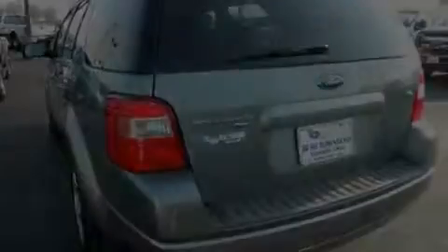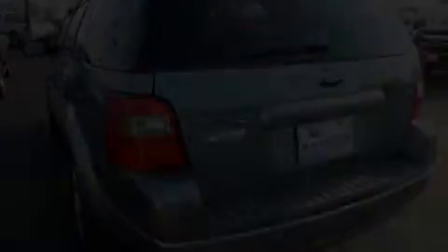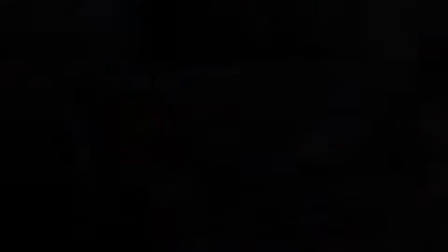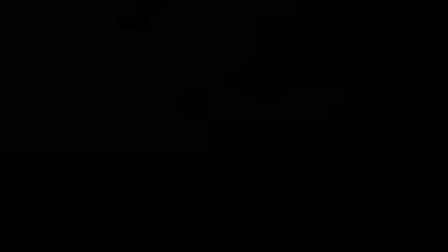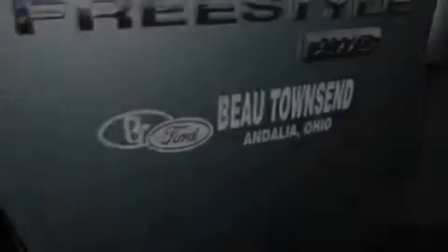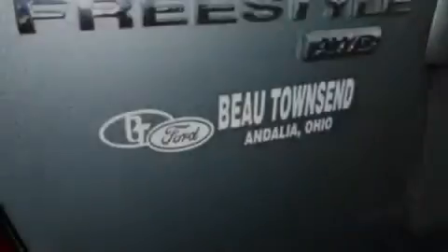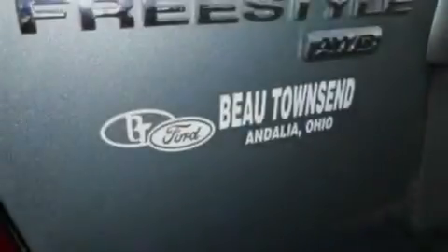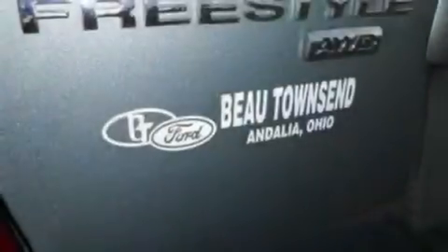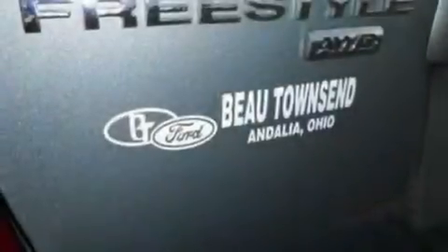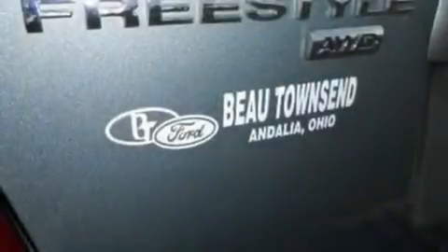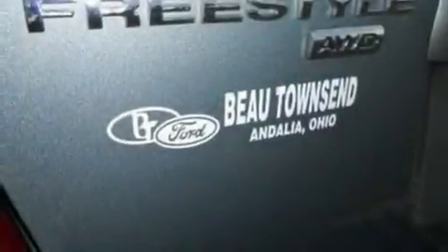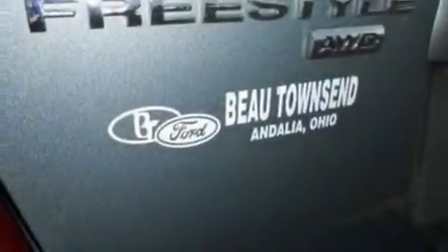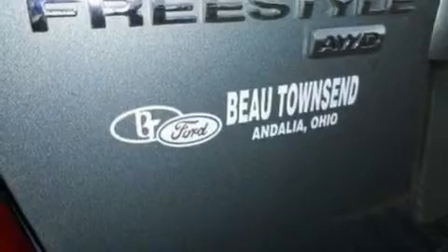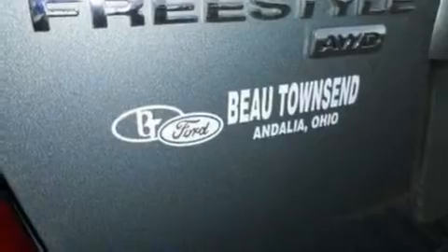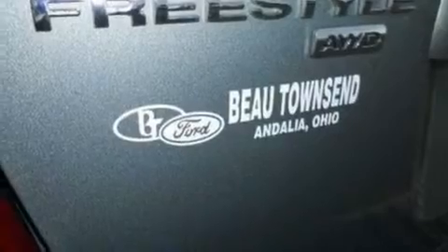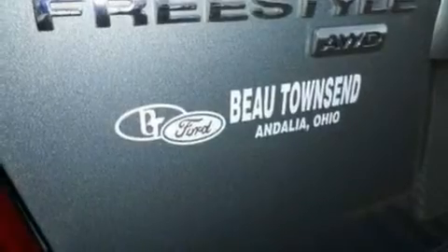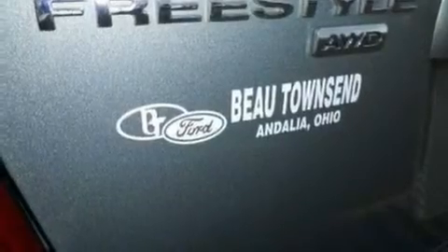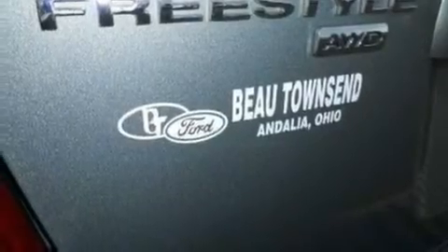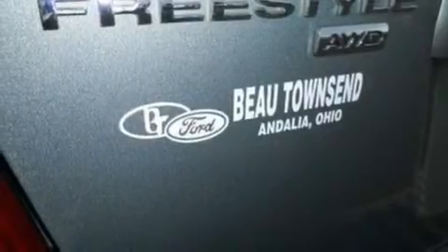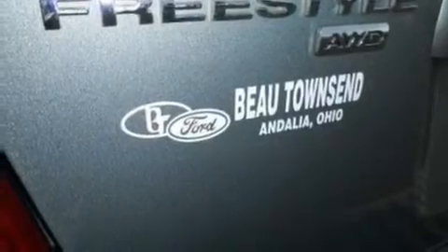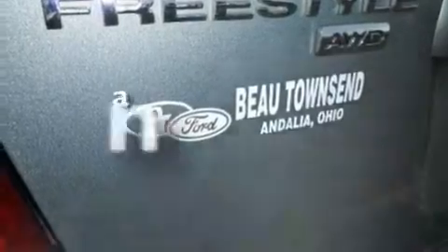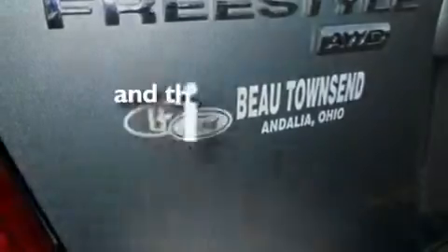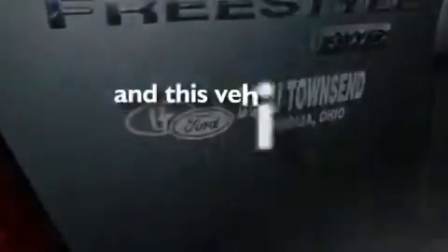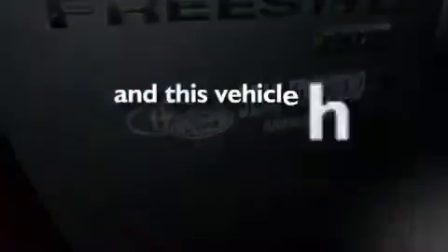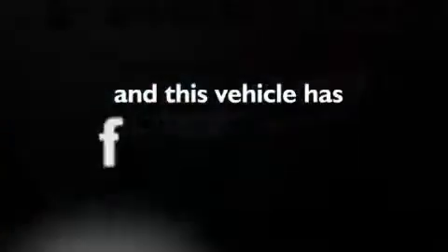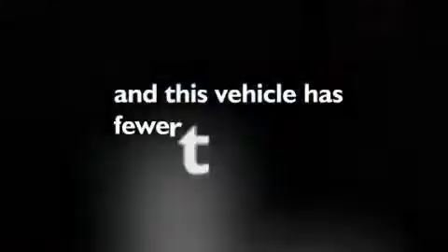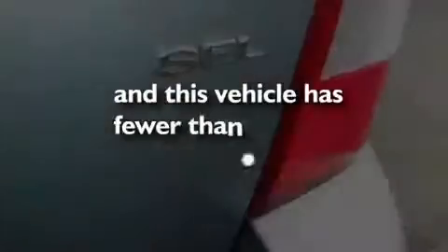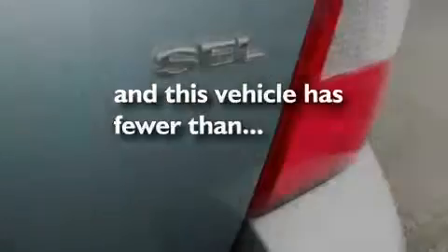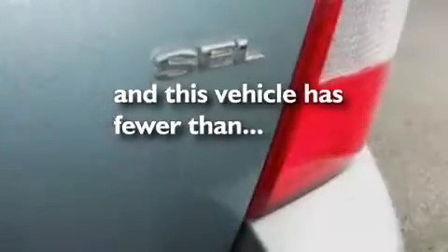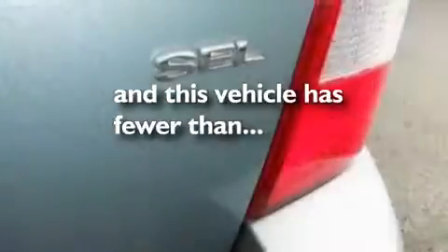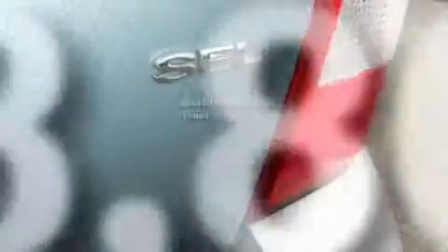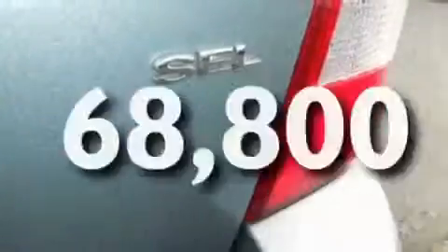It also comes with 17-inch wheels, a traction control system, a CD player, and this vehicle has fewer than 69,000 miles on the odometer.